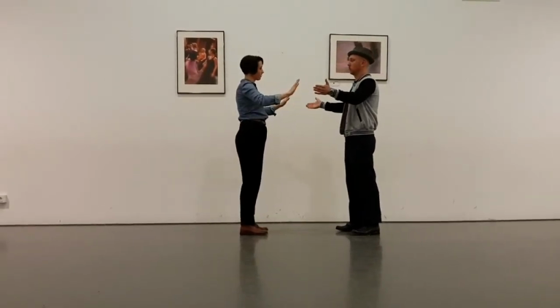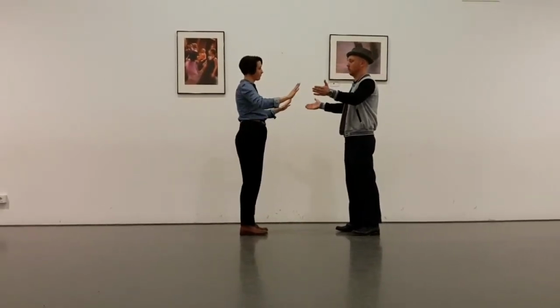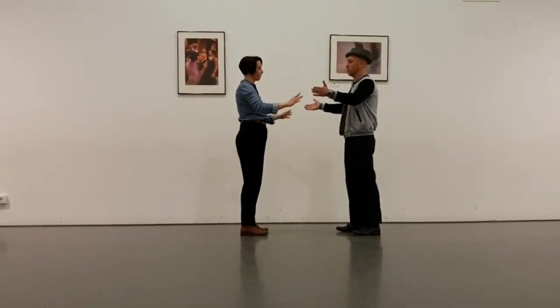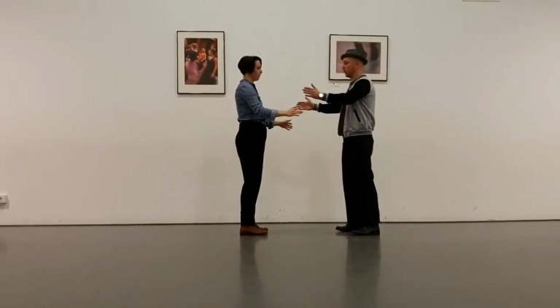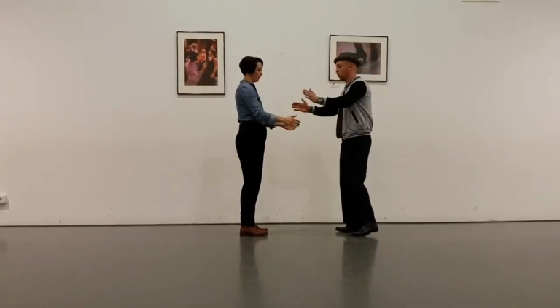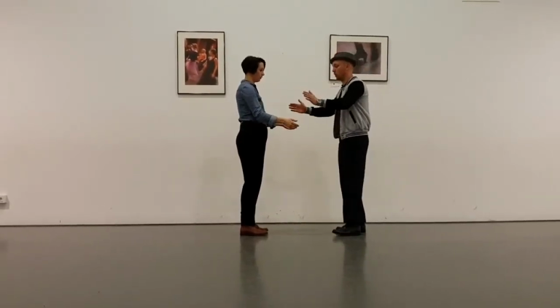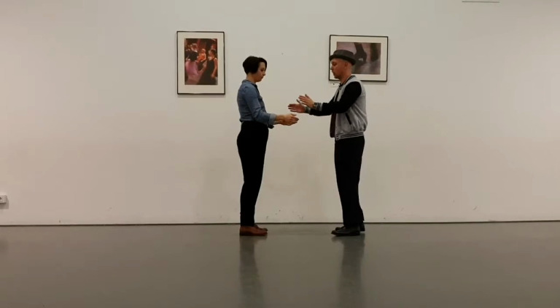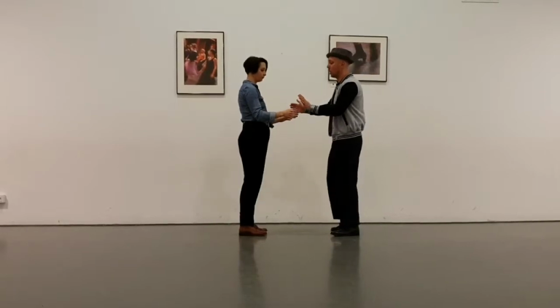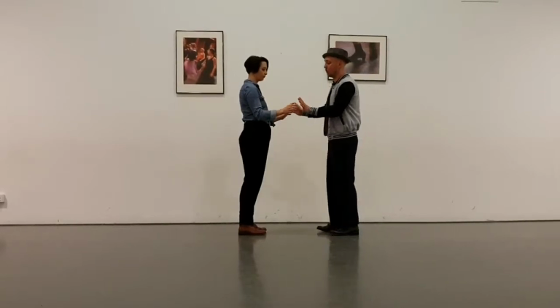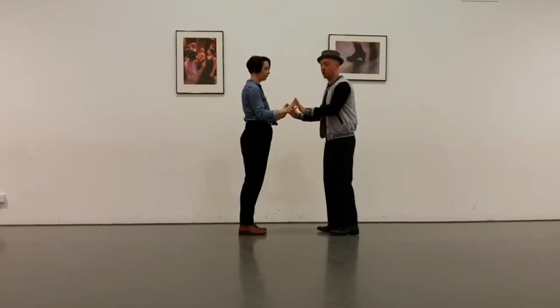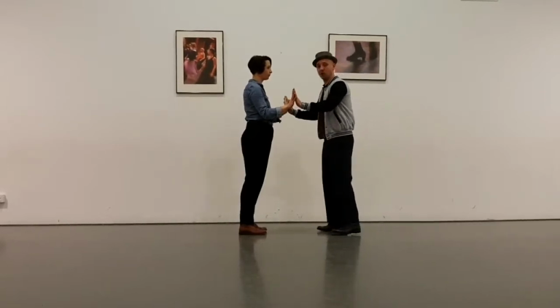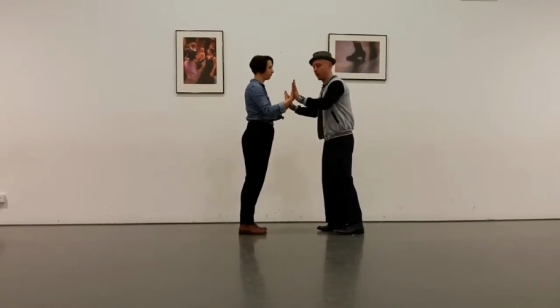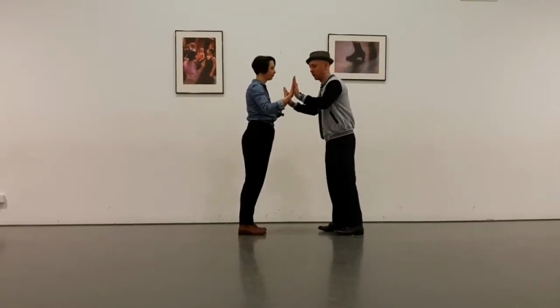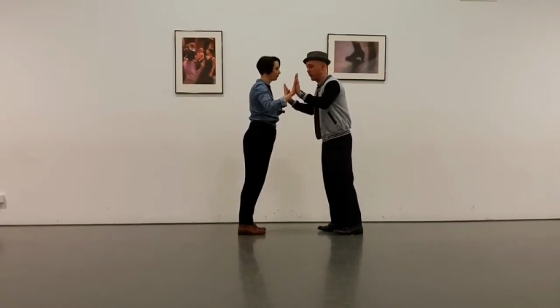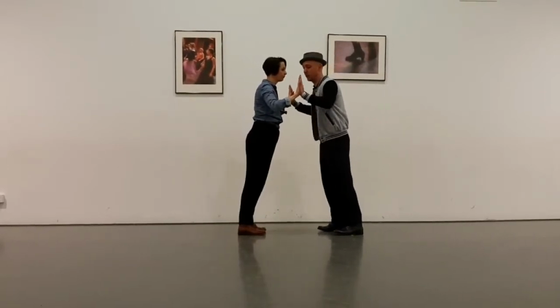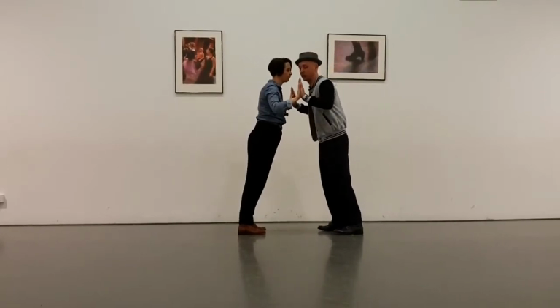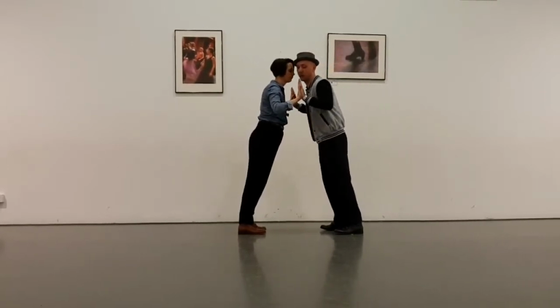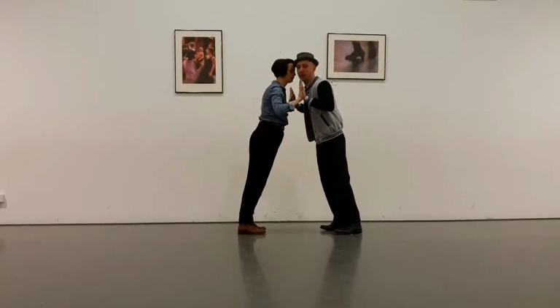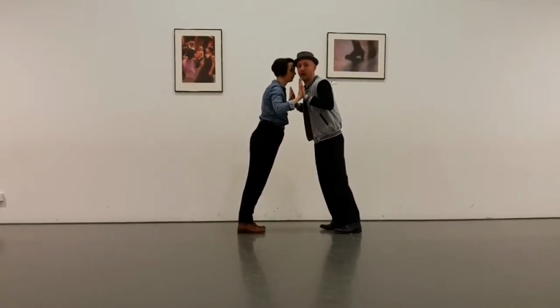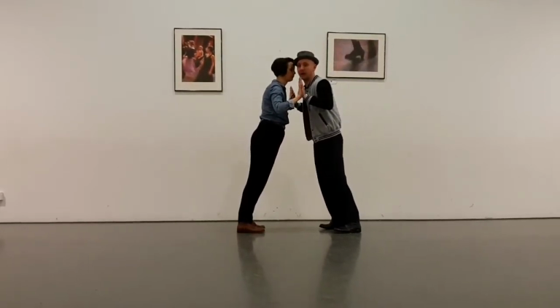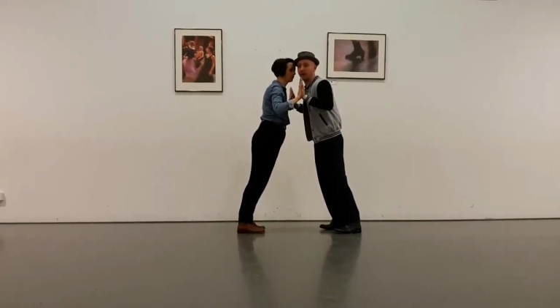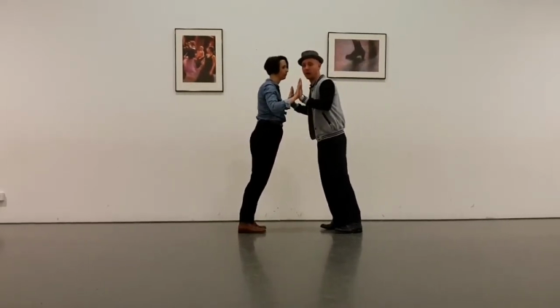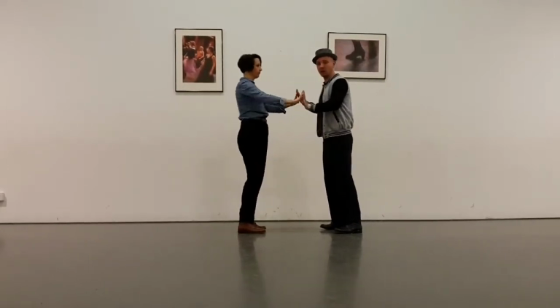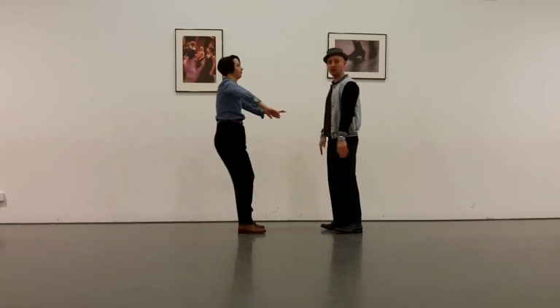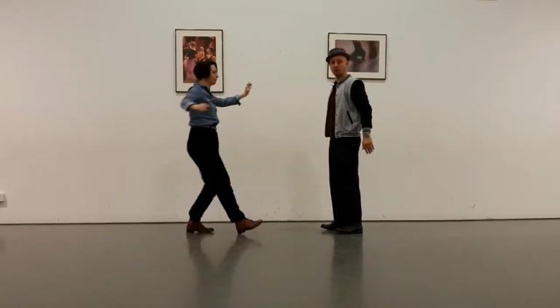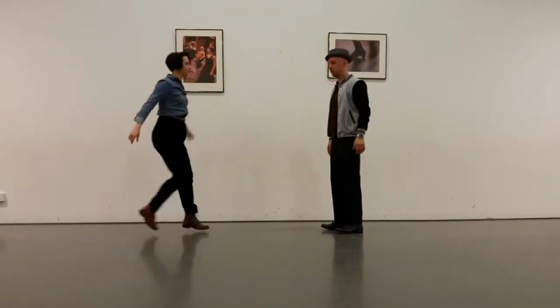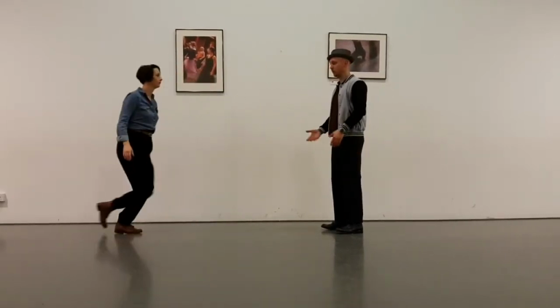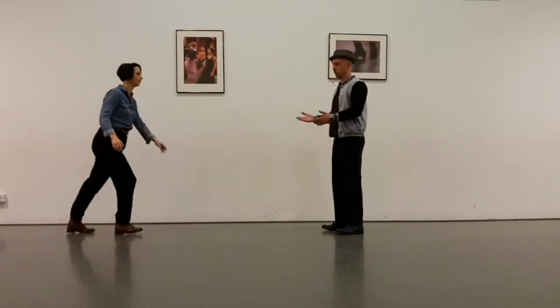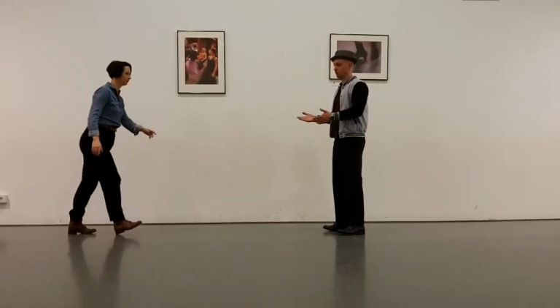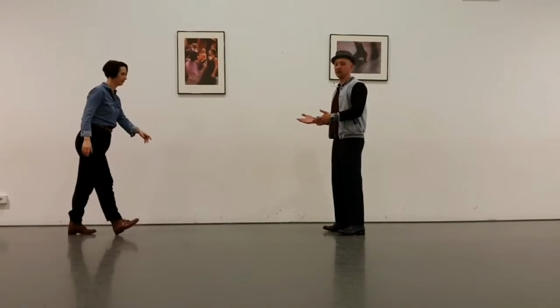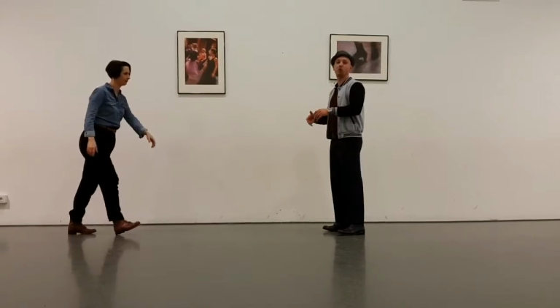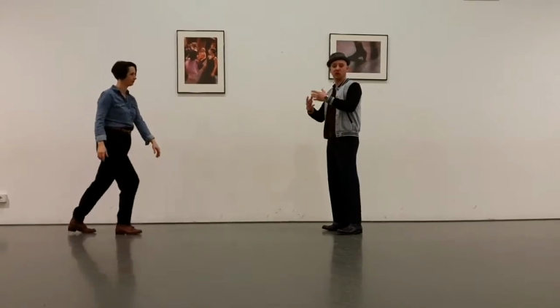Yeah, gently. So it's like pushing your partner away, like going in. And then your base — that's too much. So that's too much energy.